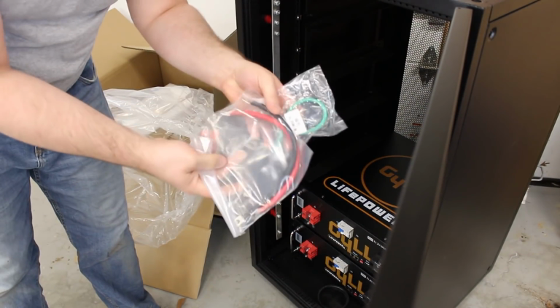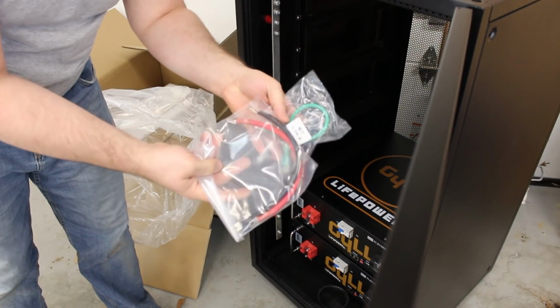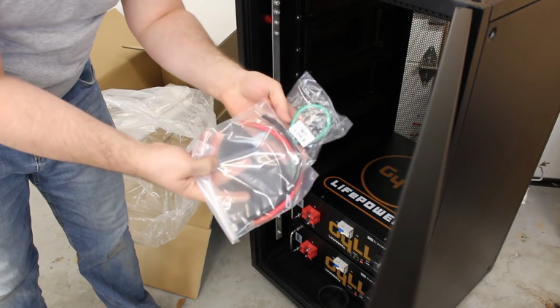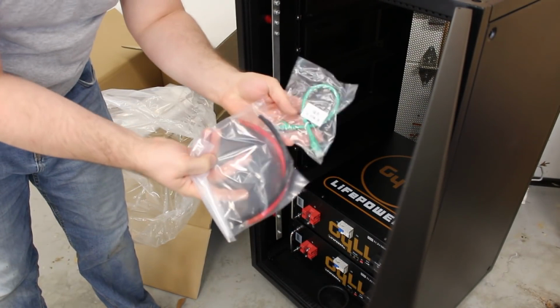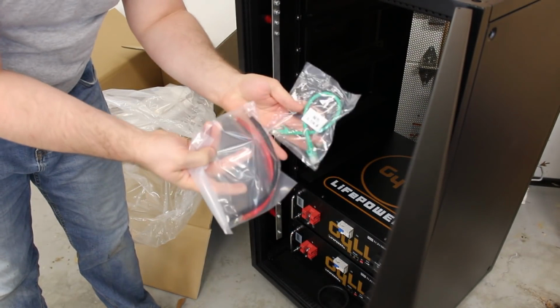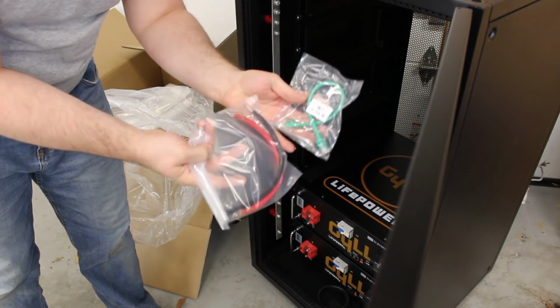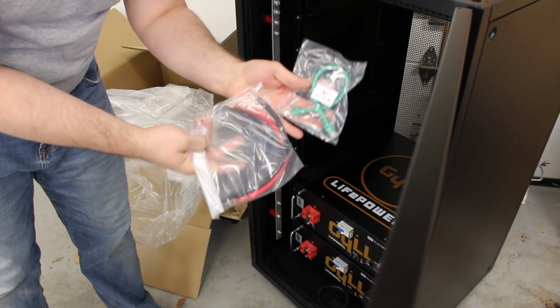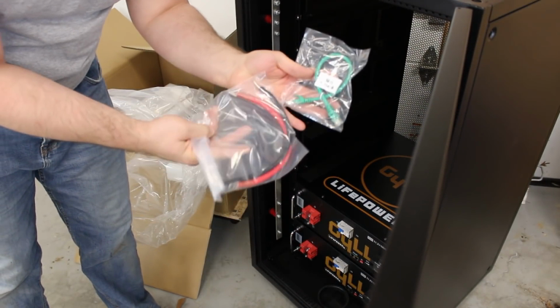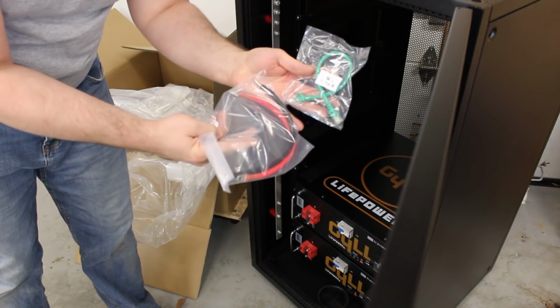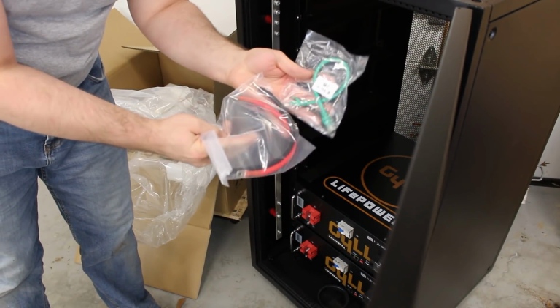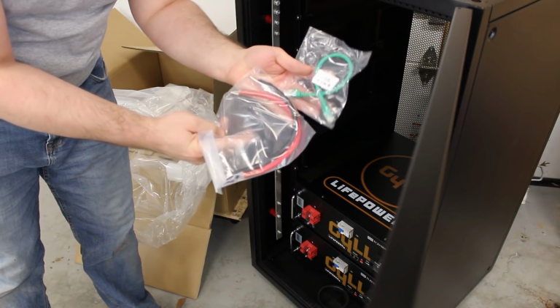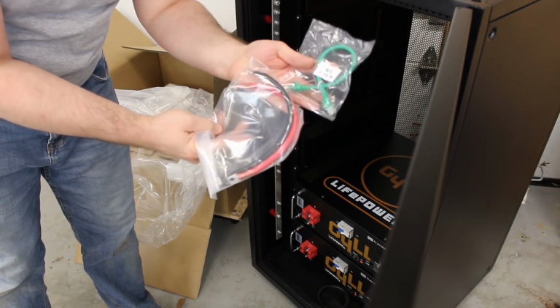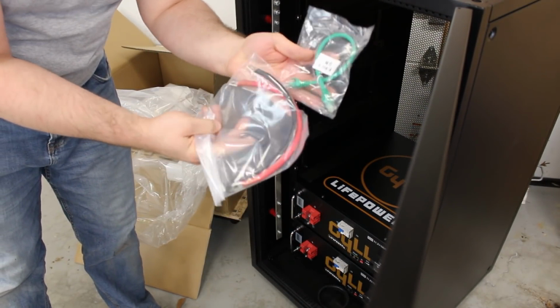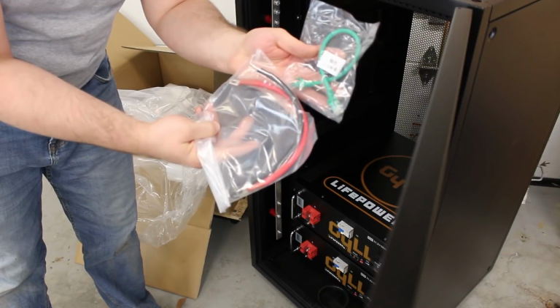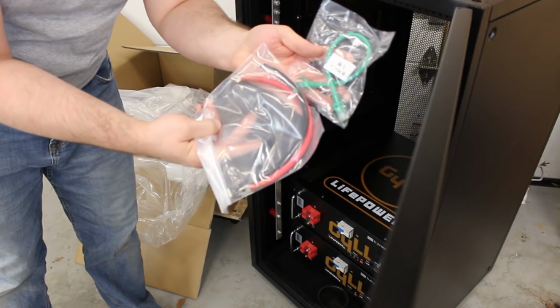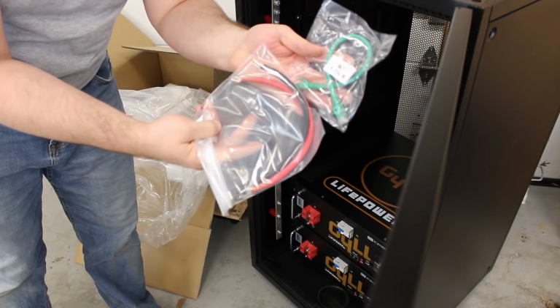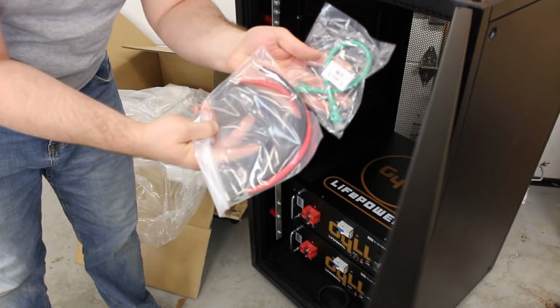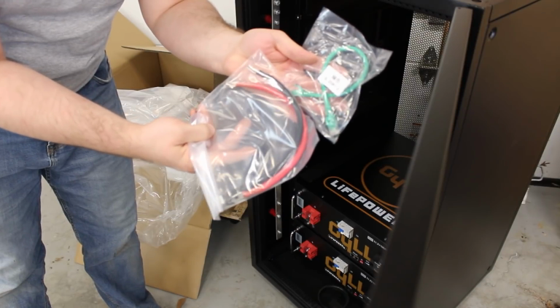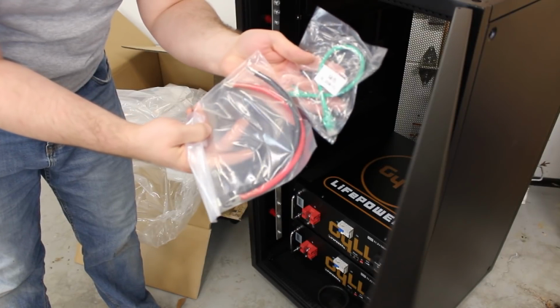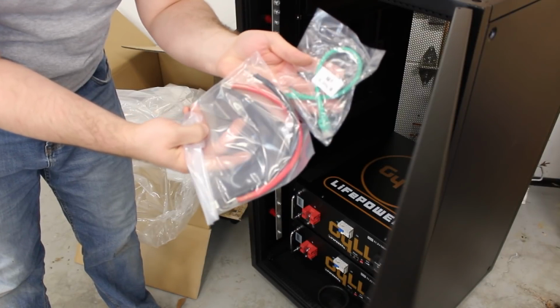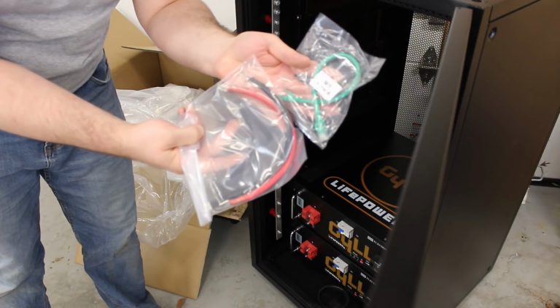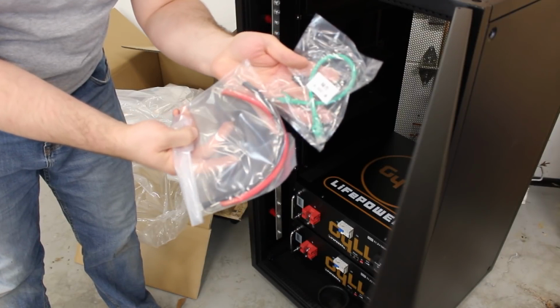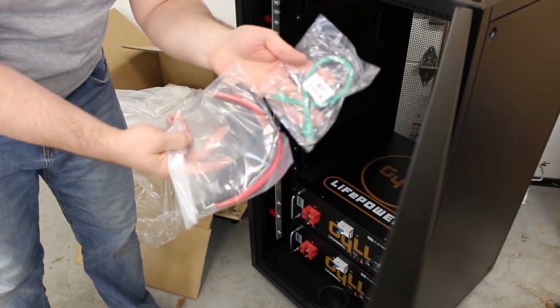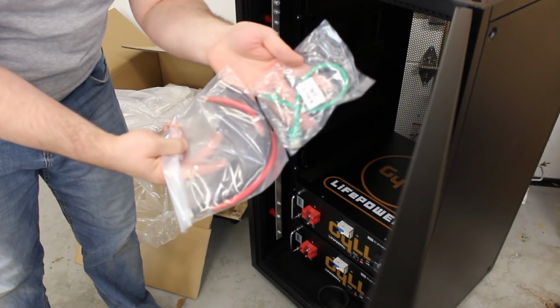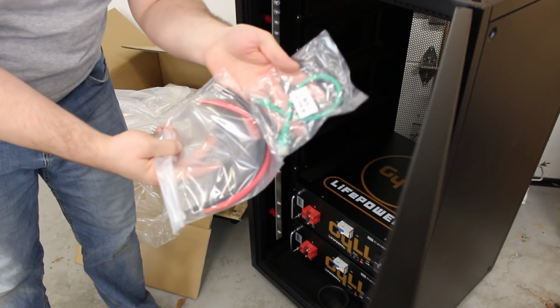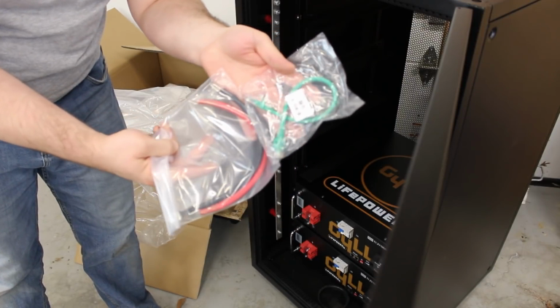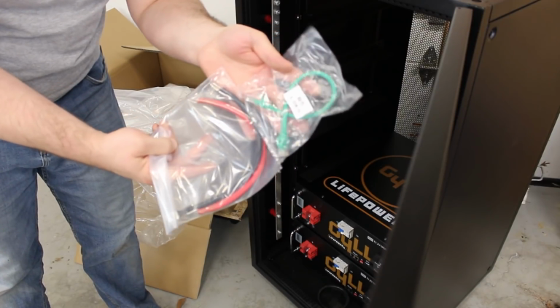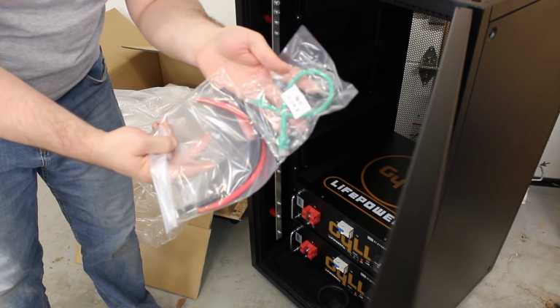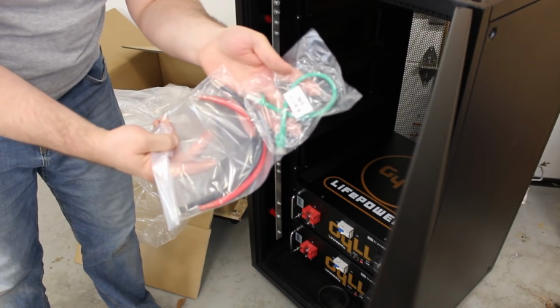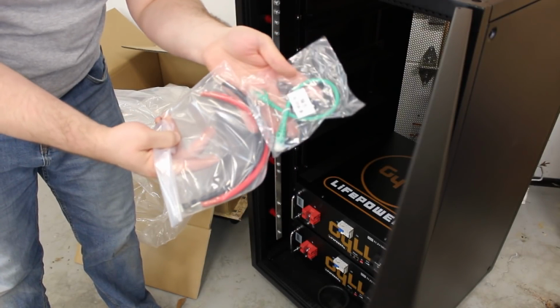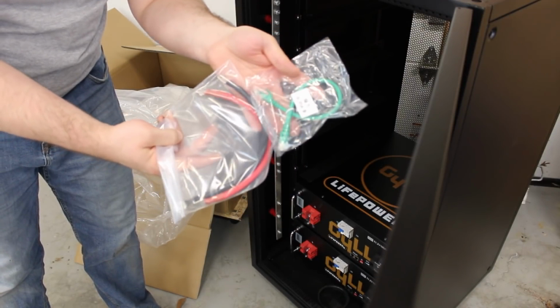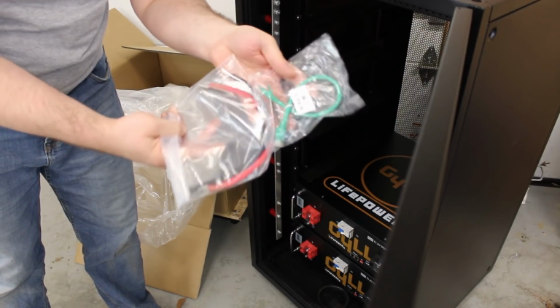Inside each battery comes with a set of small cables and a data connection.